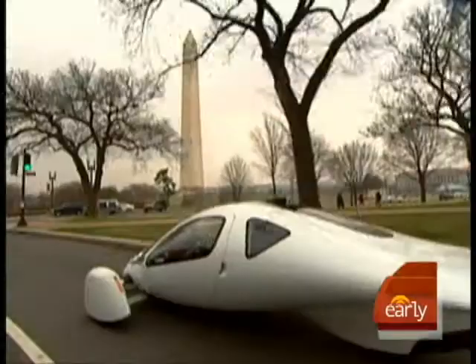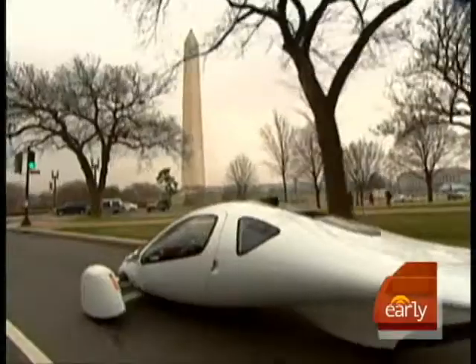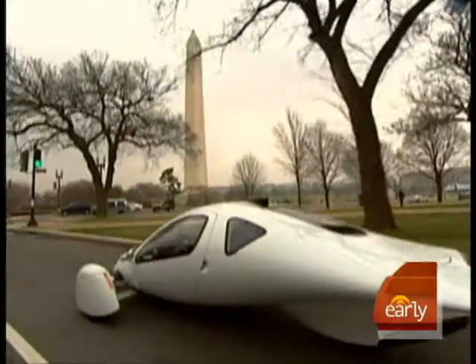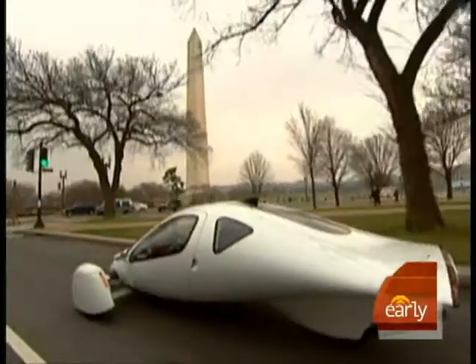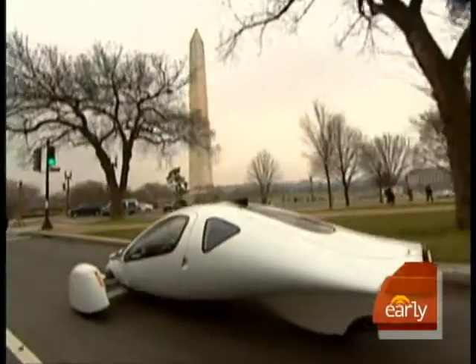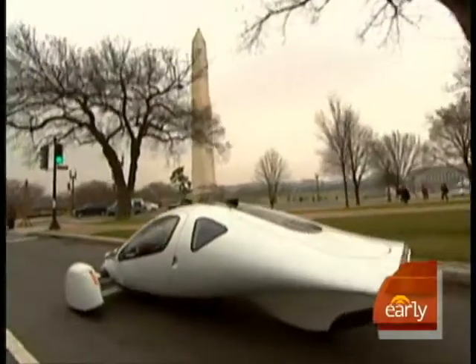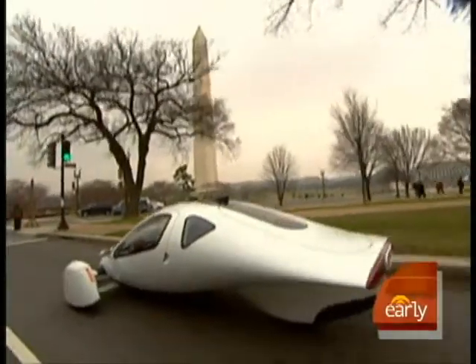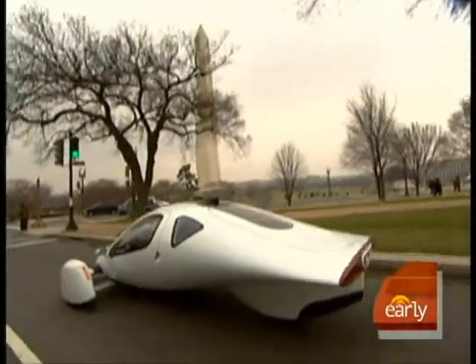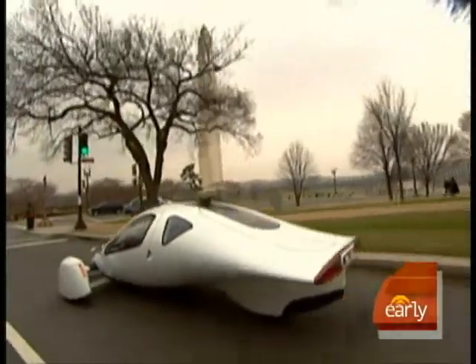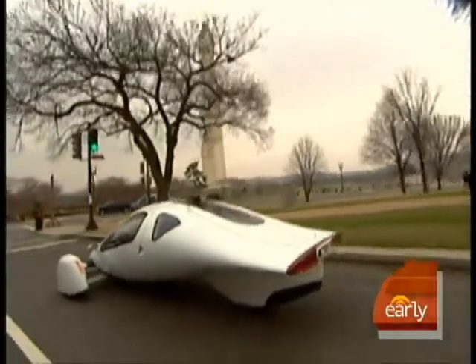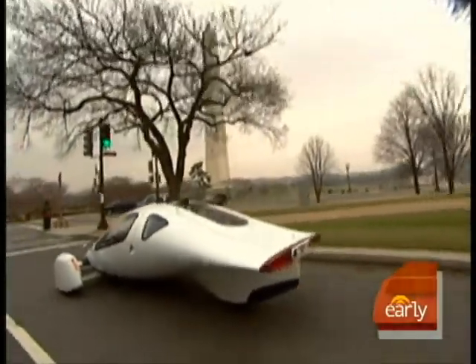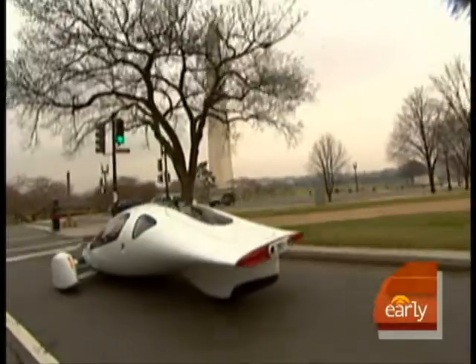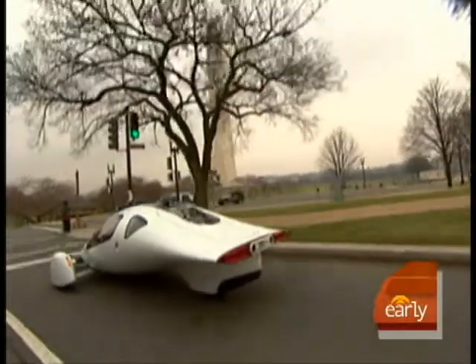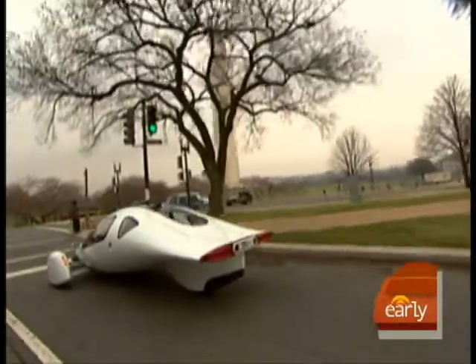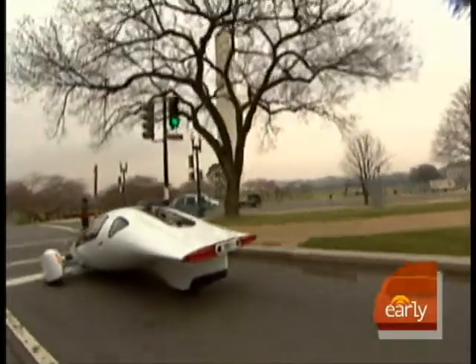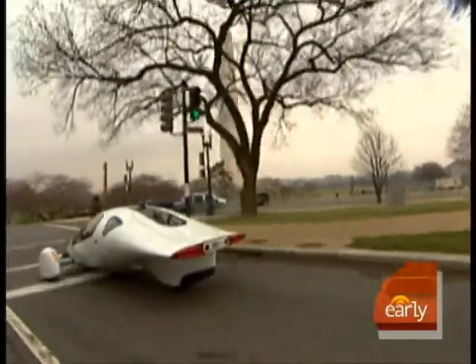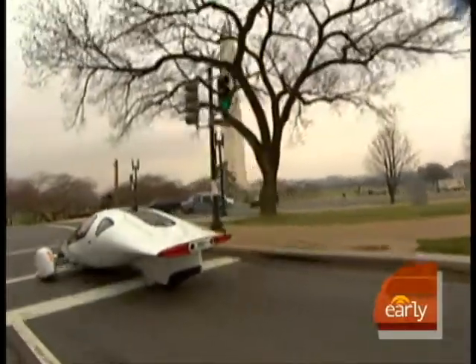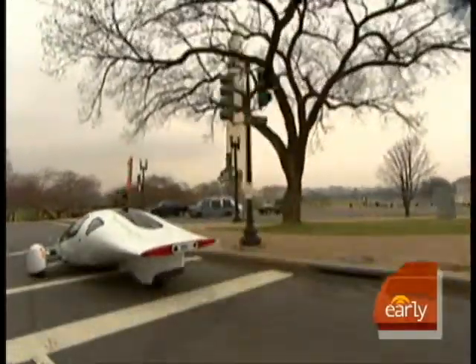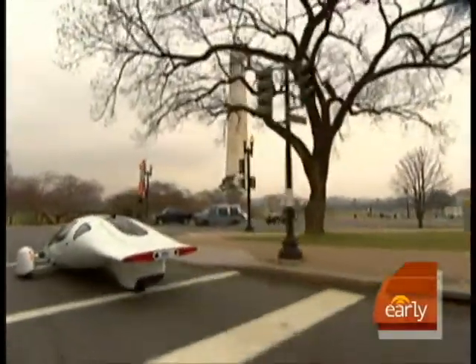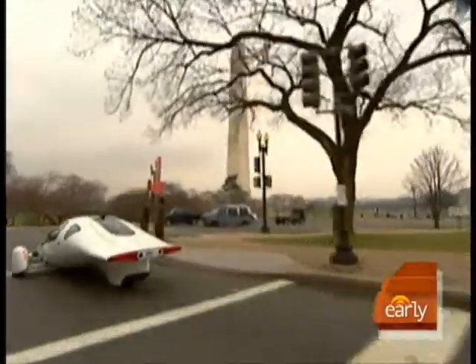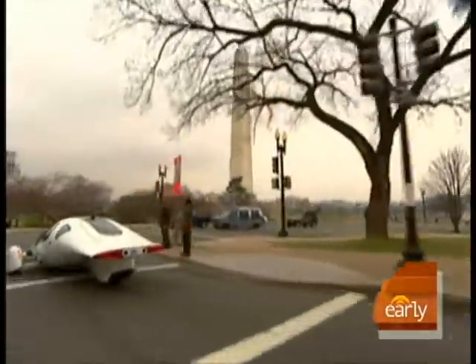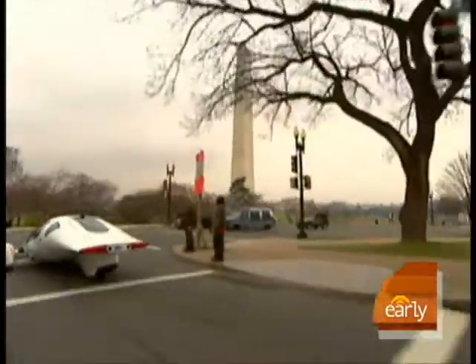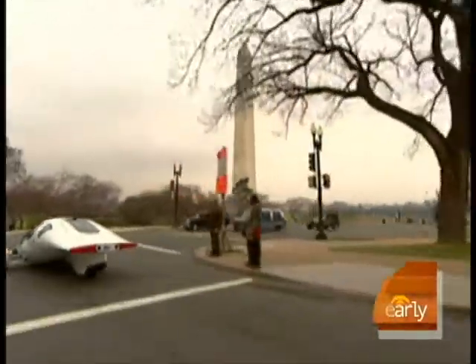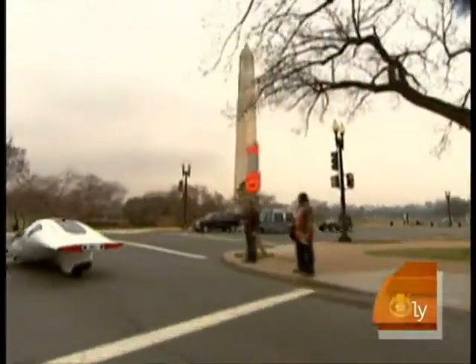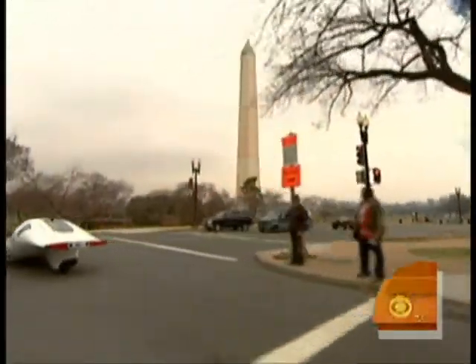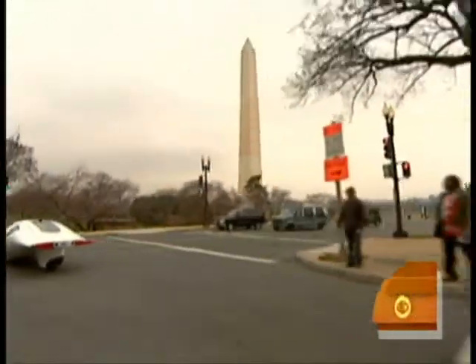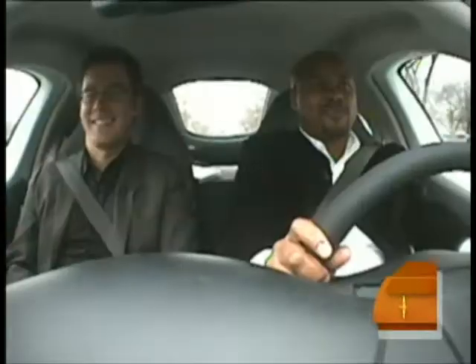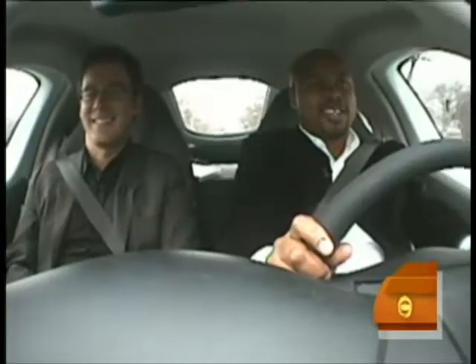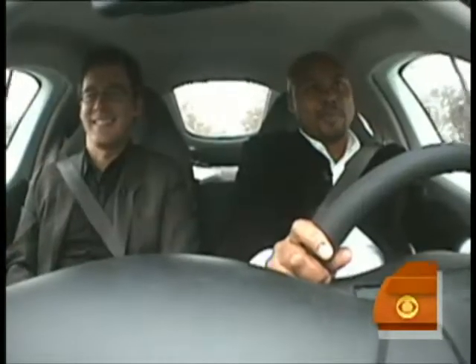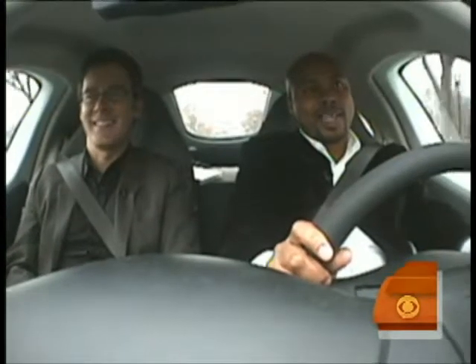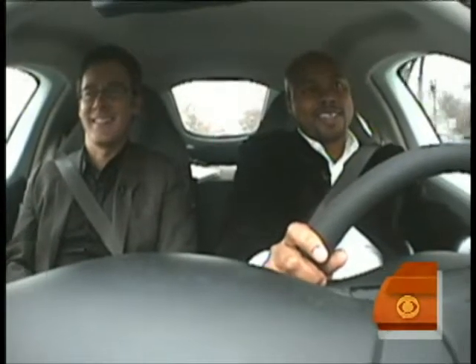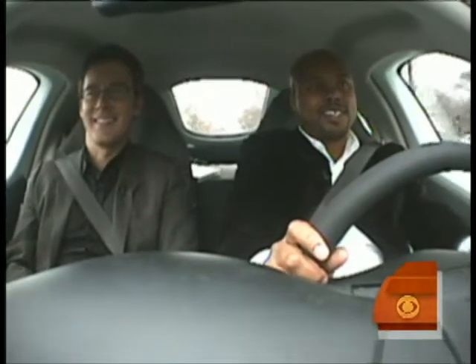But it's definitely not like anything you've seen on the road before. It'll fly all right — it flies right by gas stations.